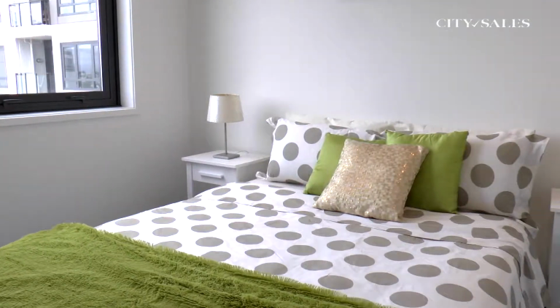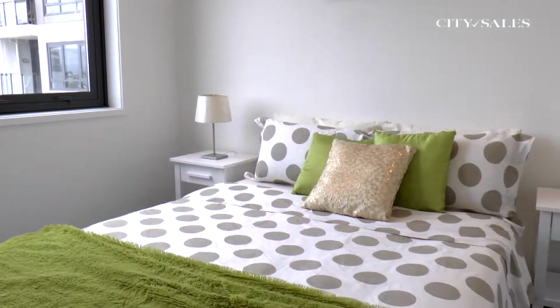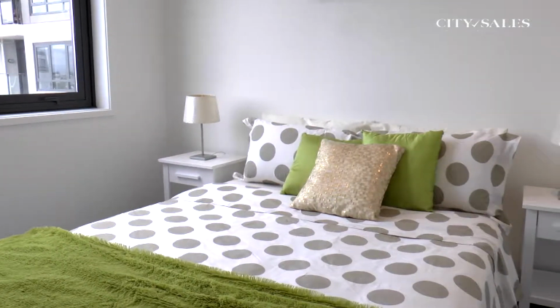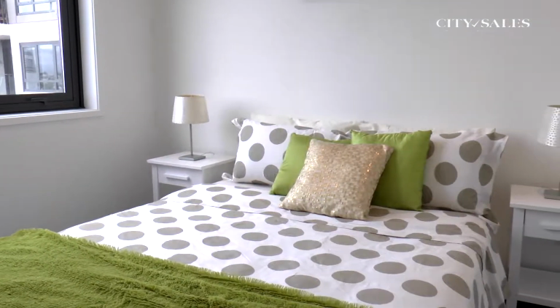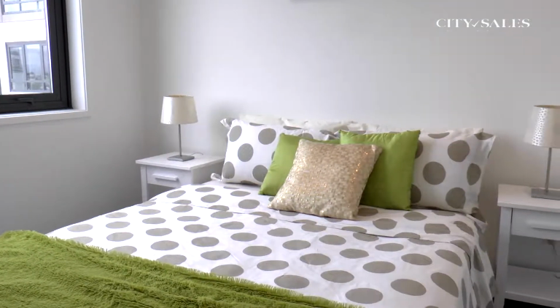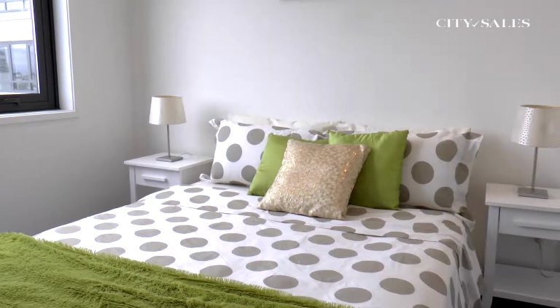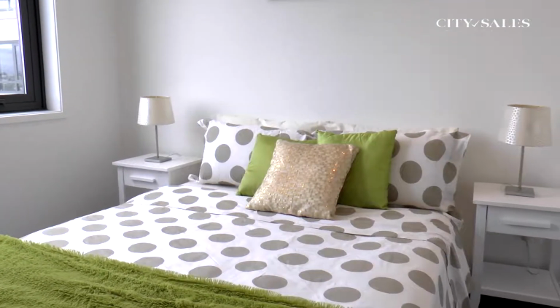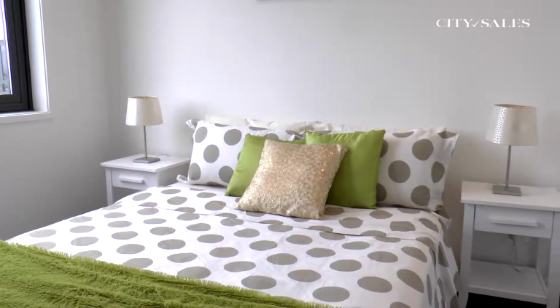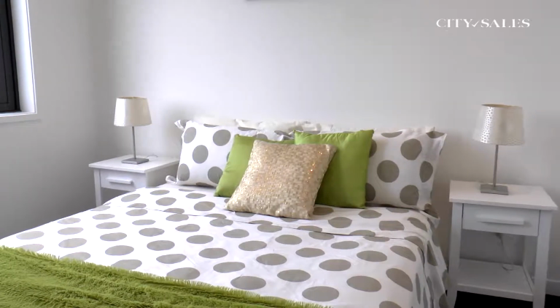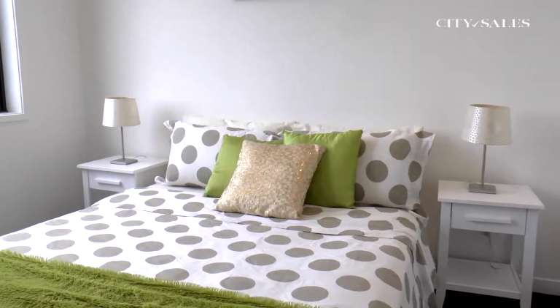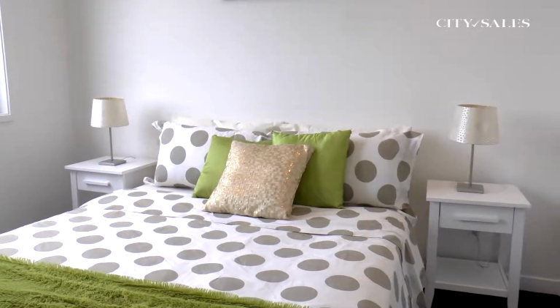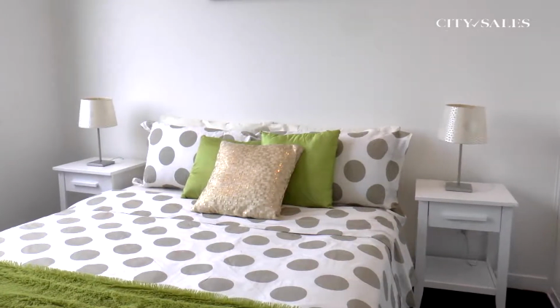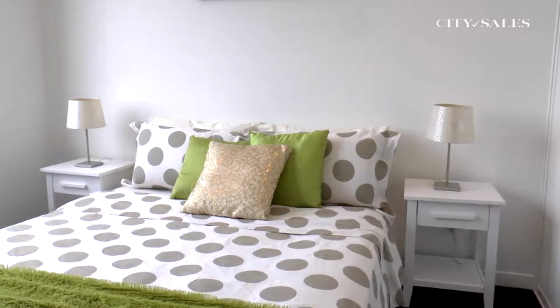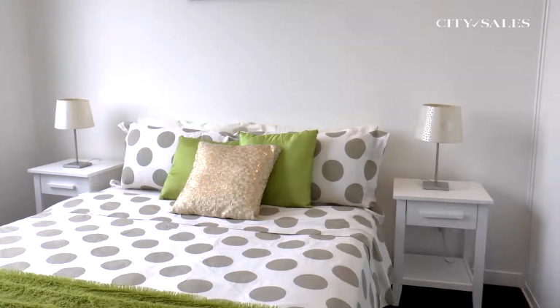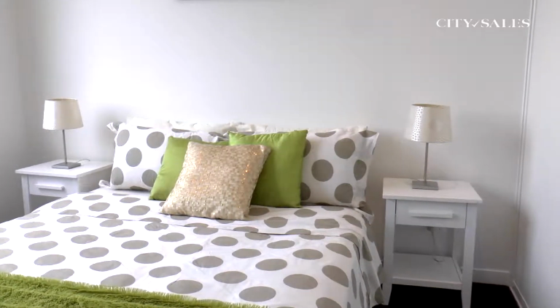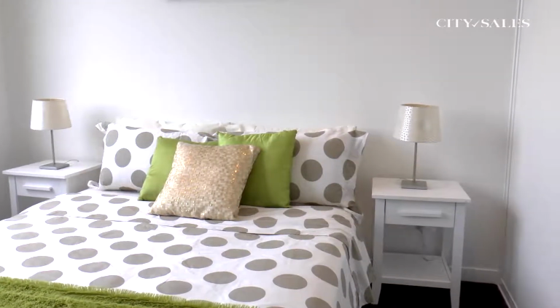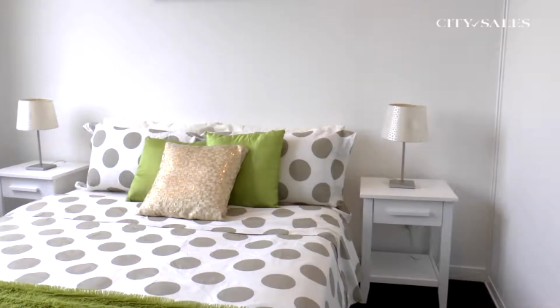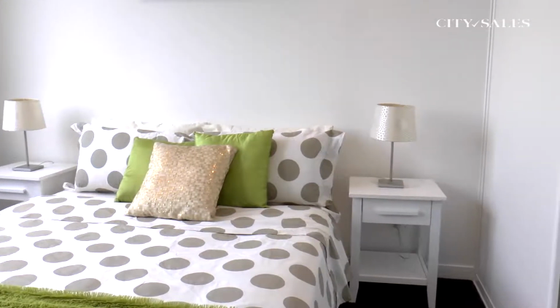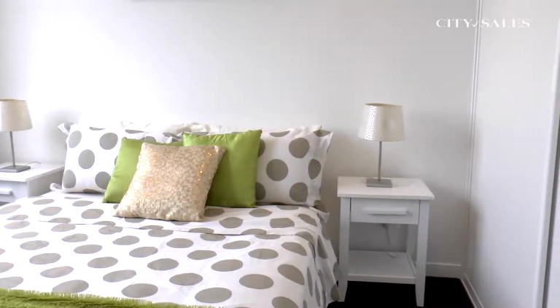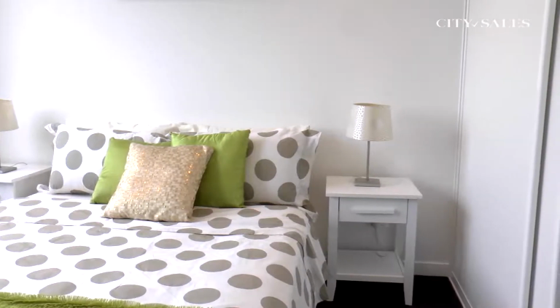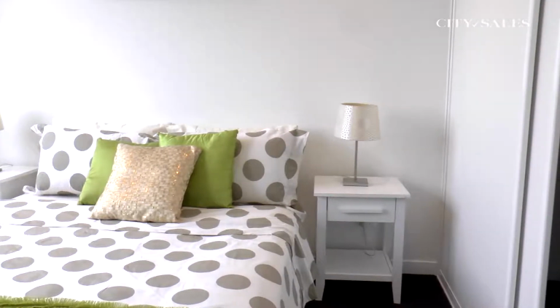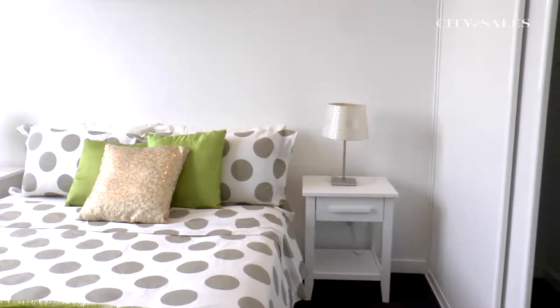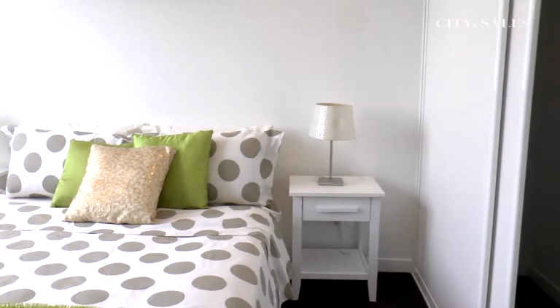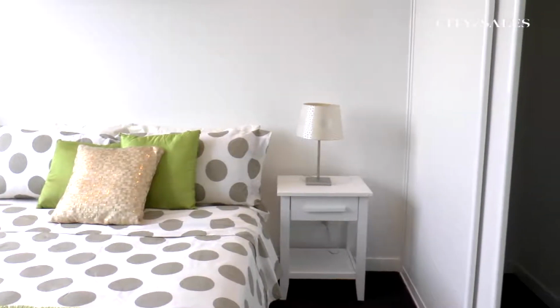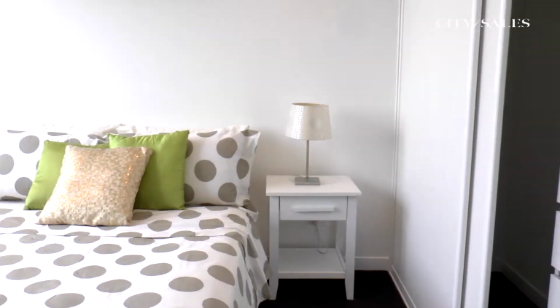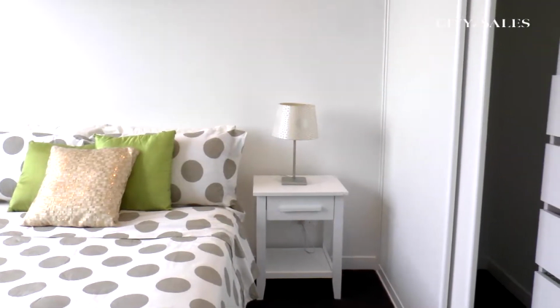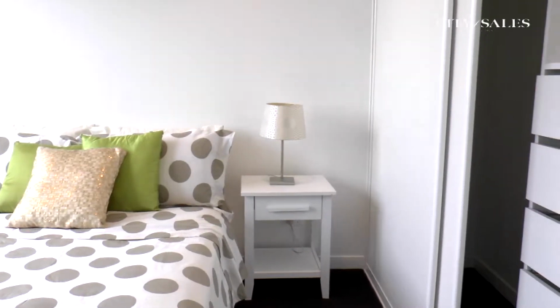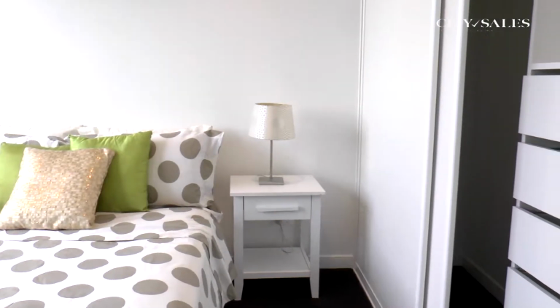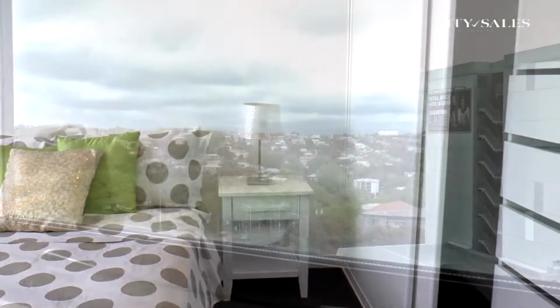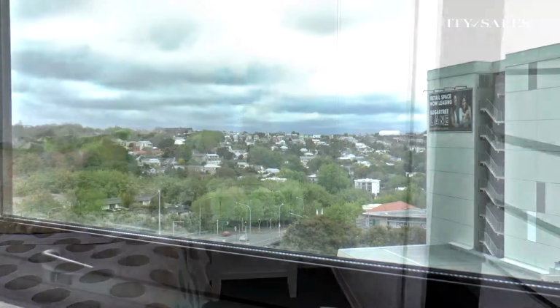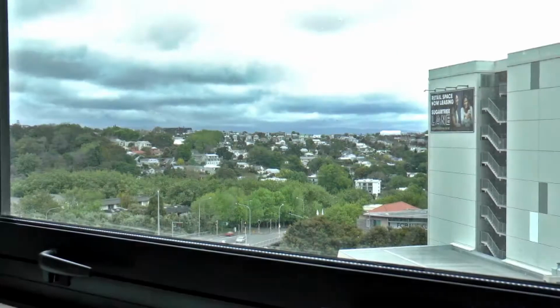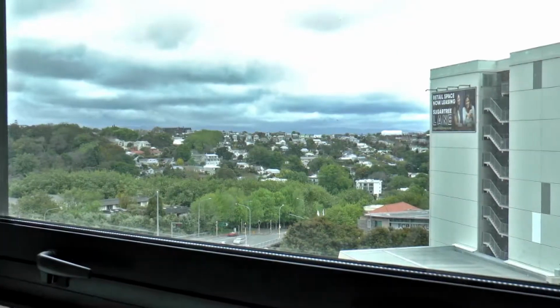The main bedroom has a hypnotic view, together with top-end wardrobe design running the length of the wall.